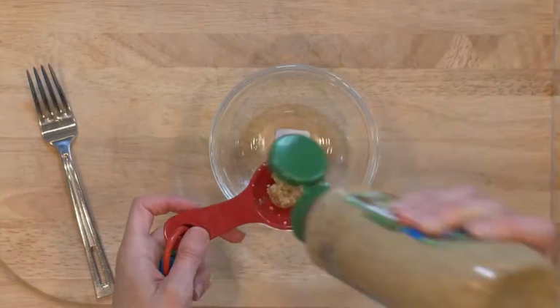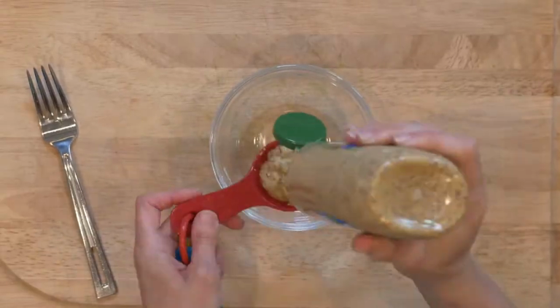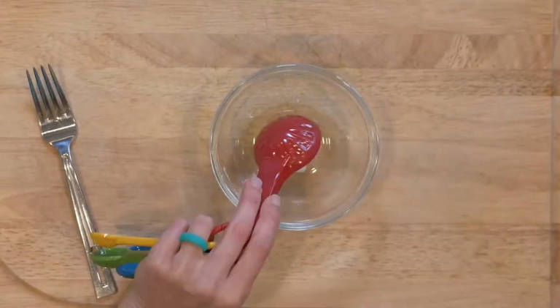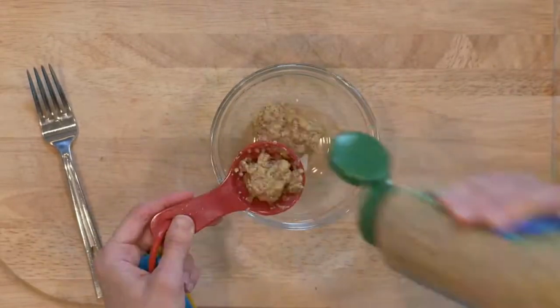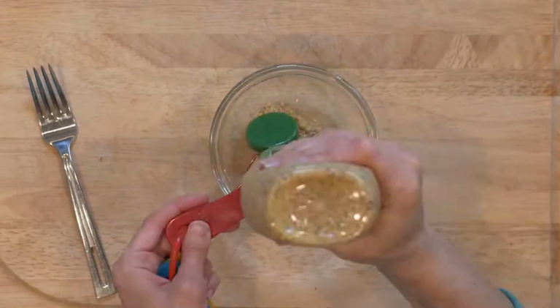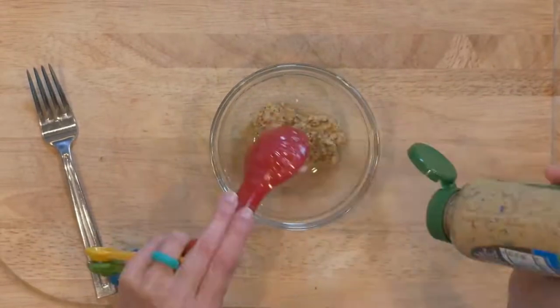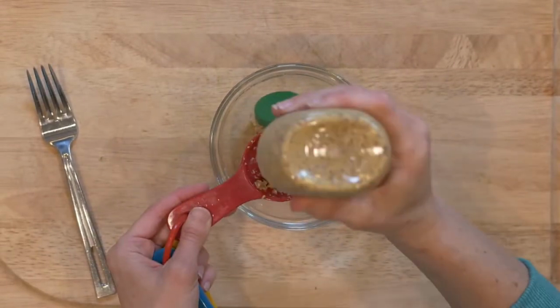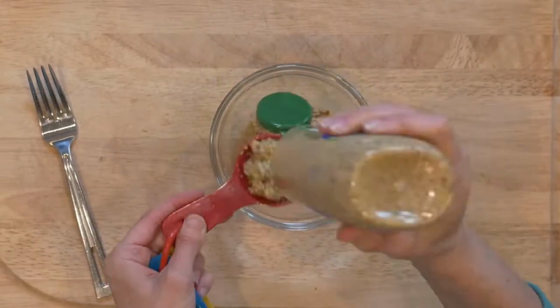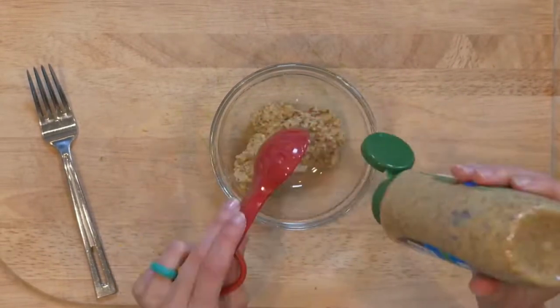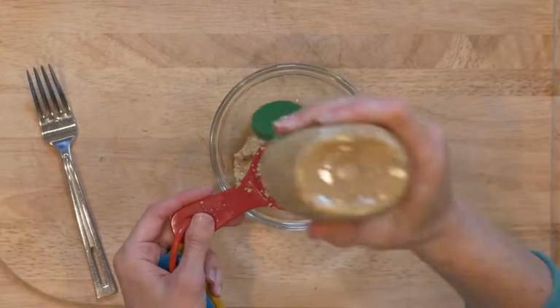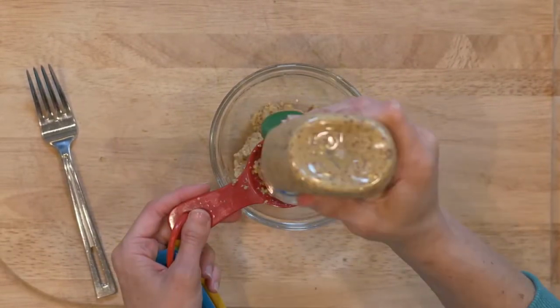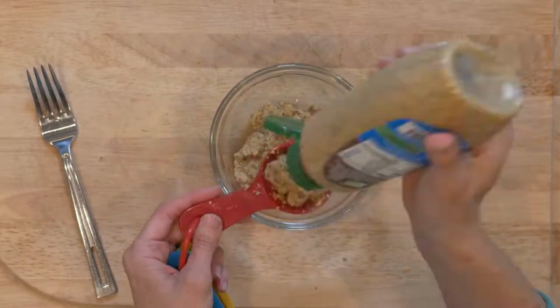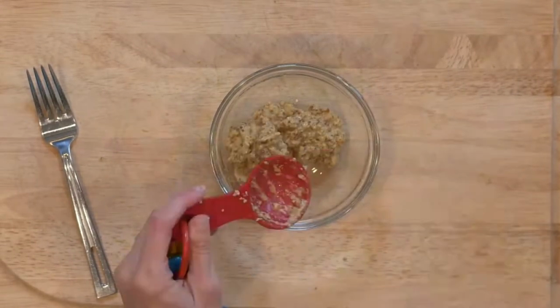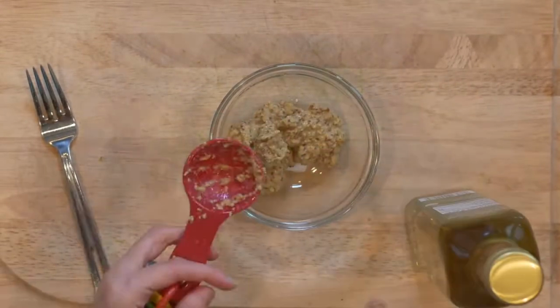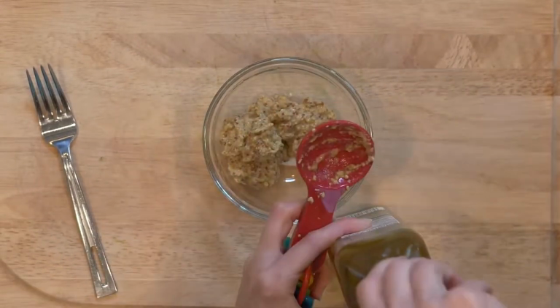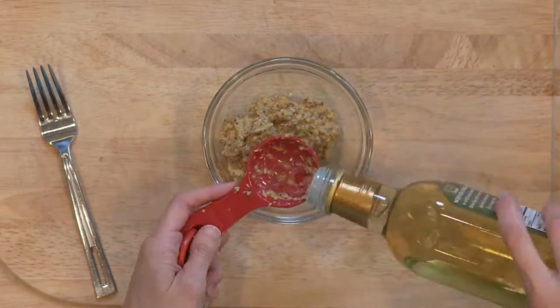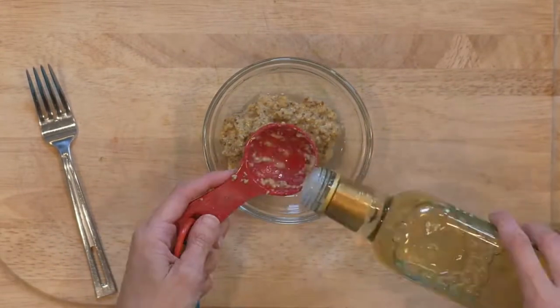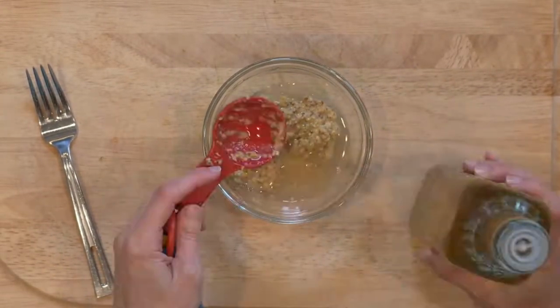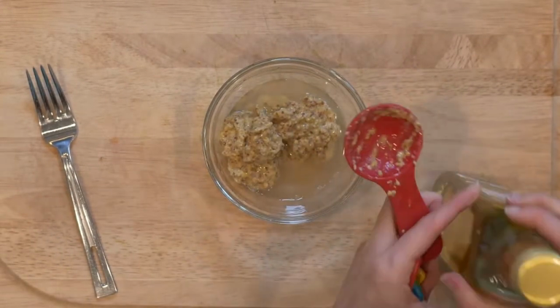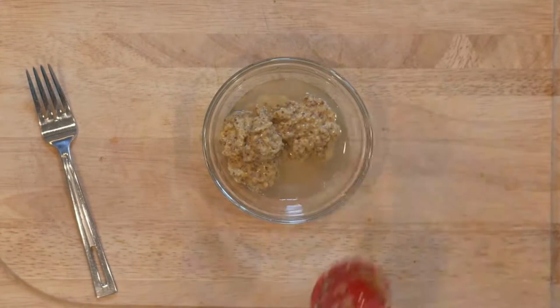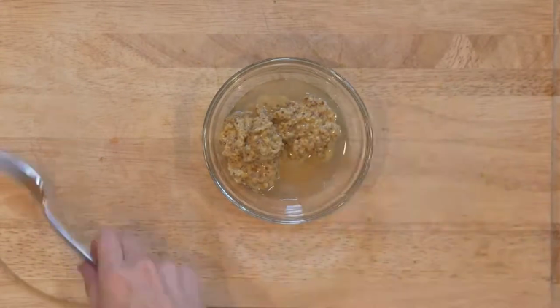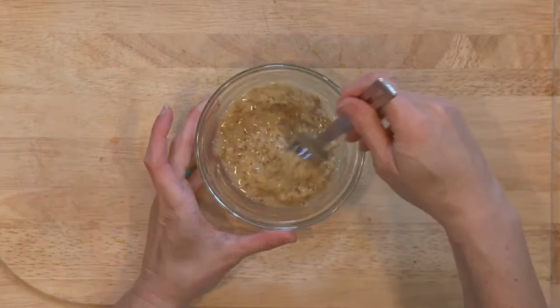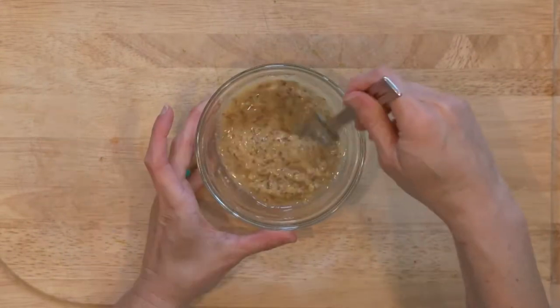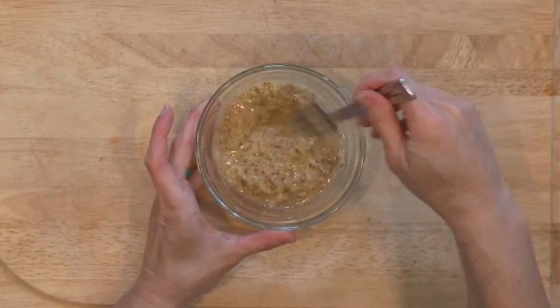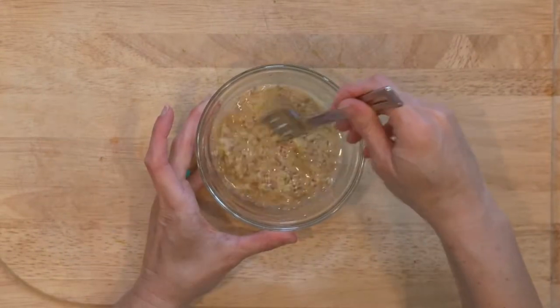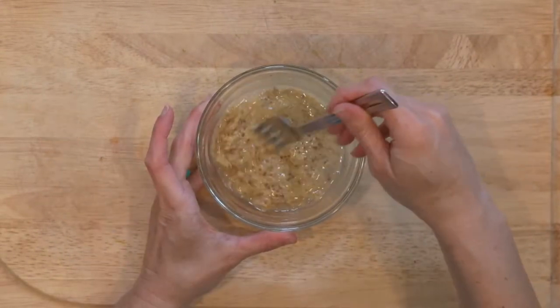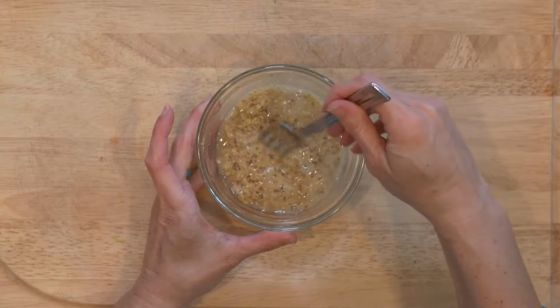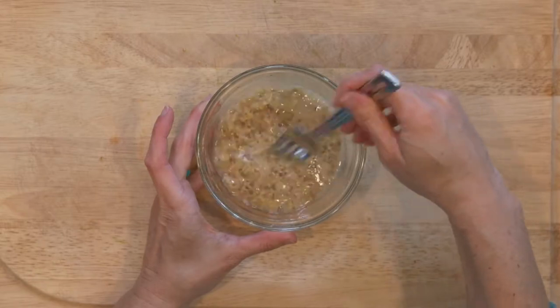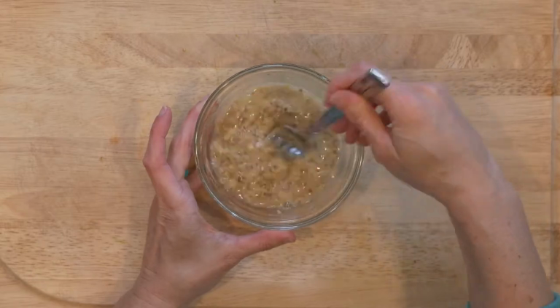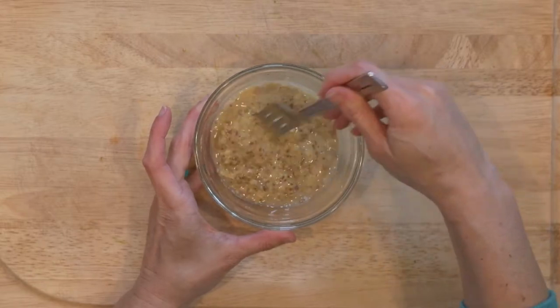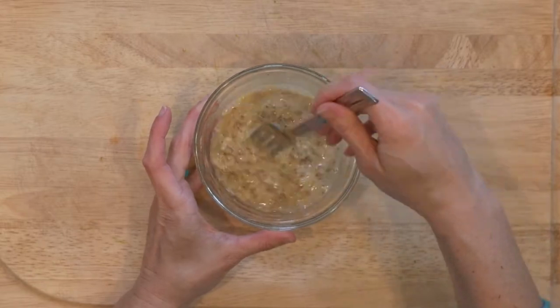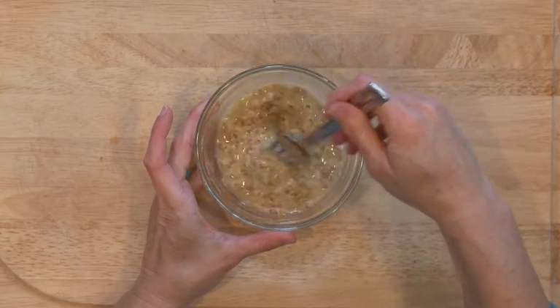While the veggies are cooking, whisk the mustard and vinegar together and set aside until ready to use.